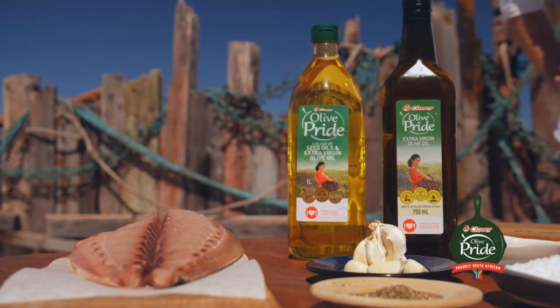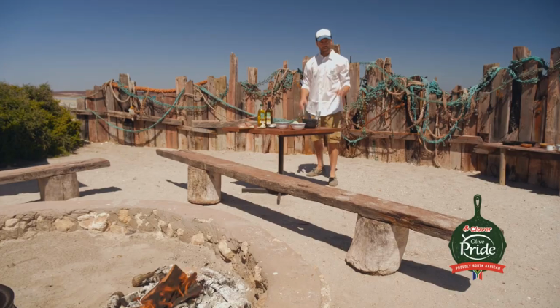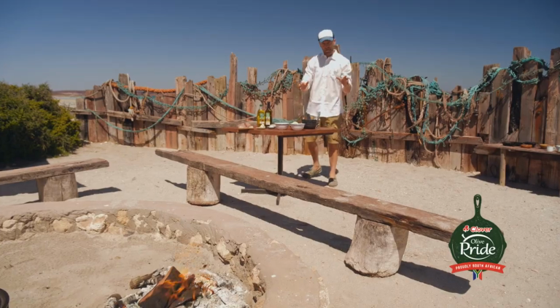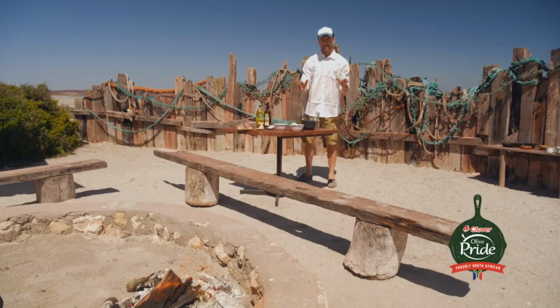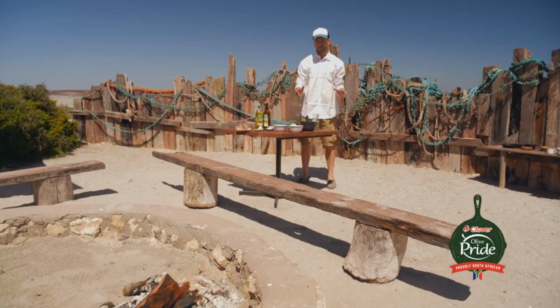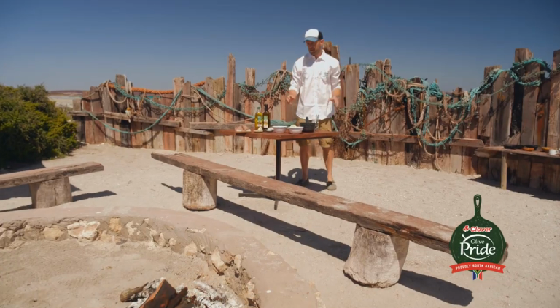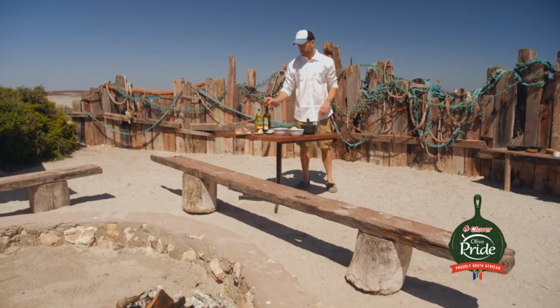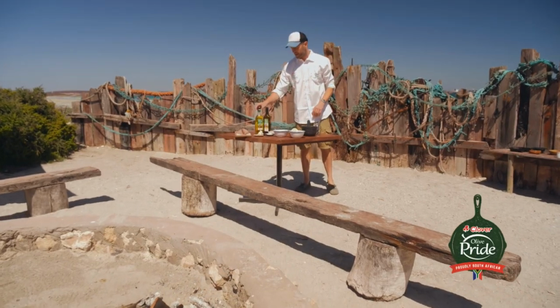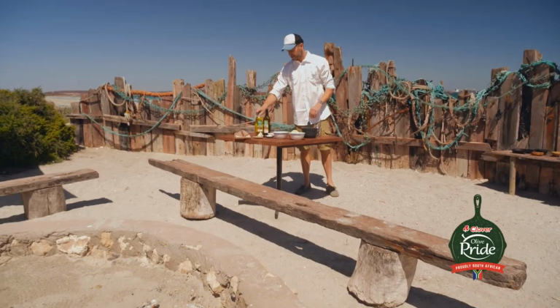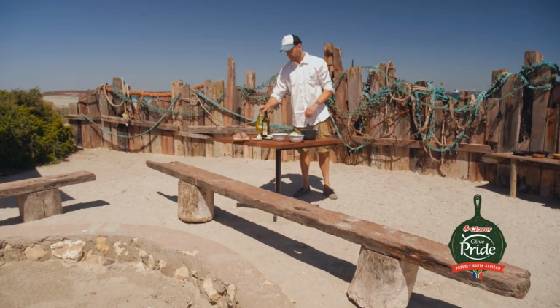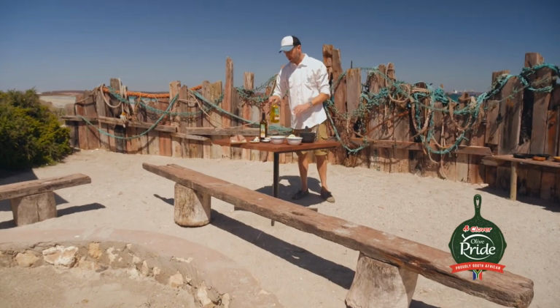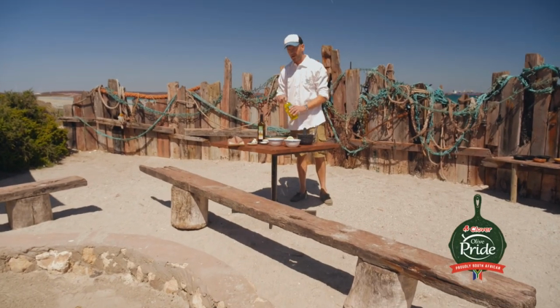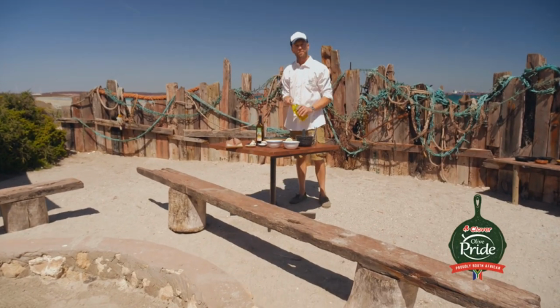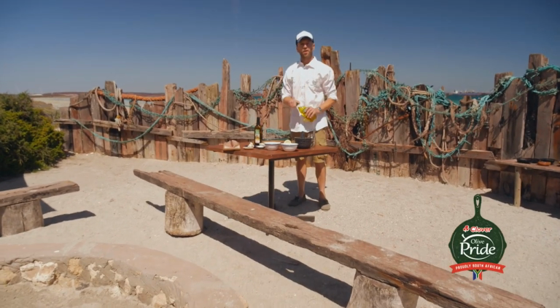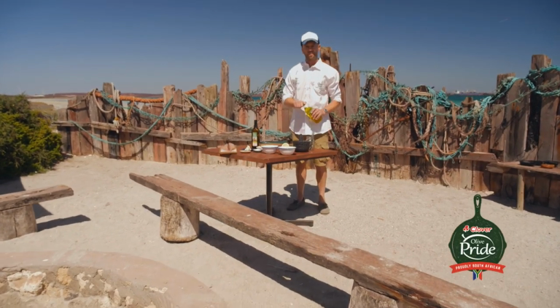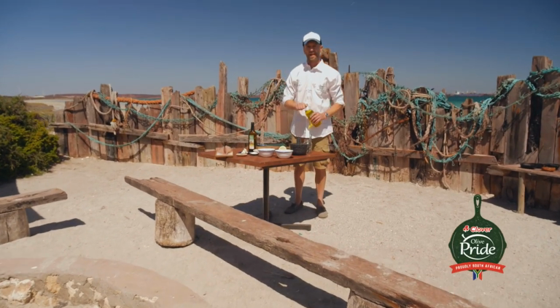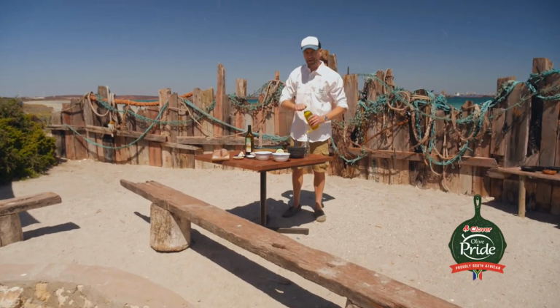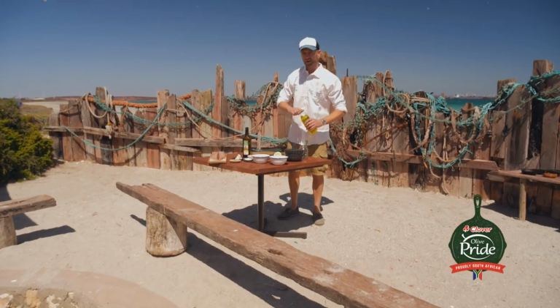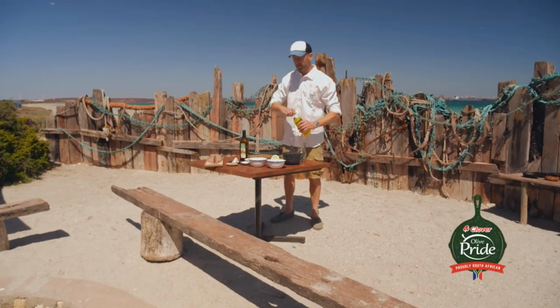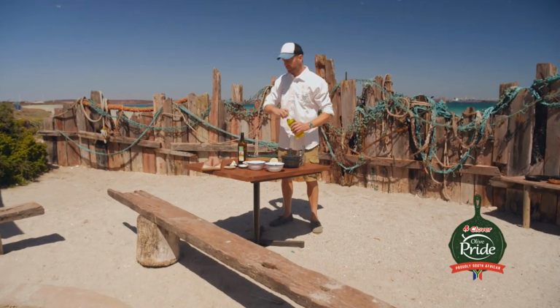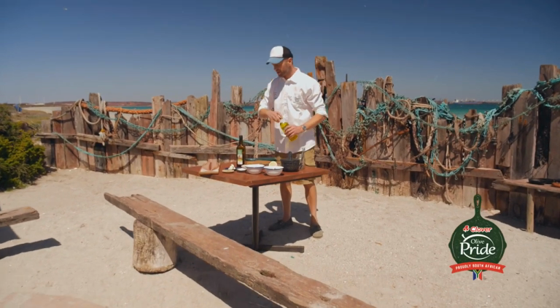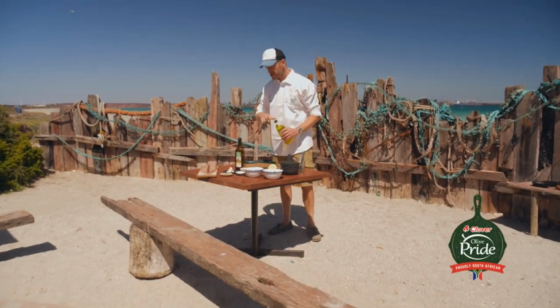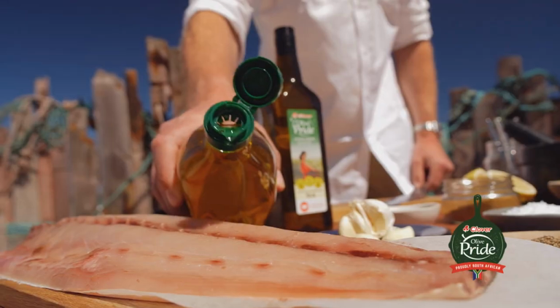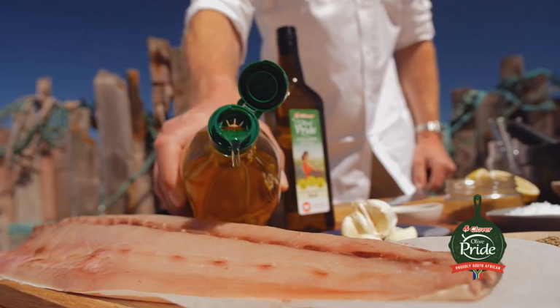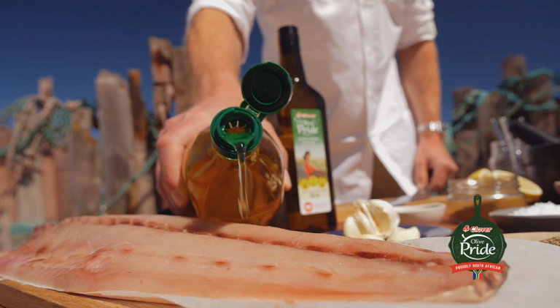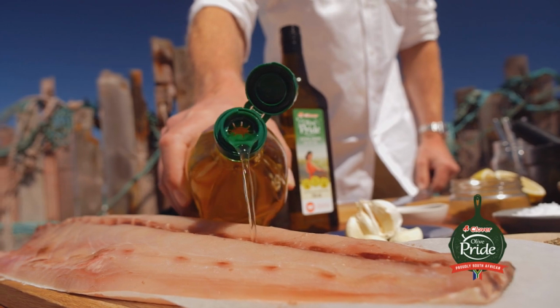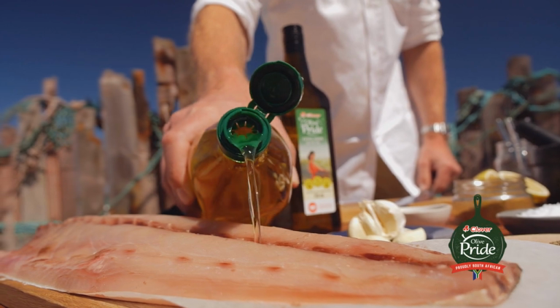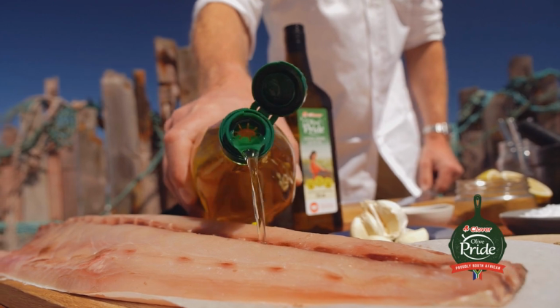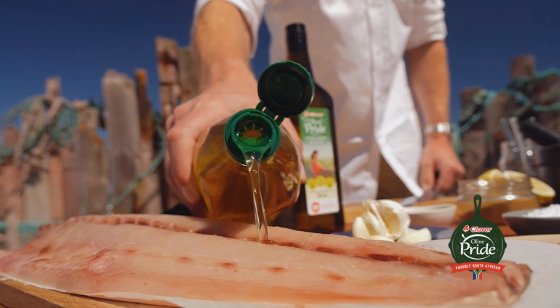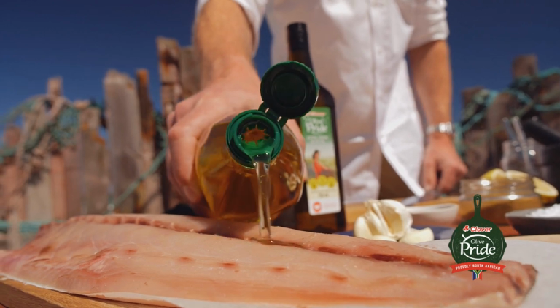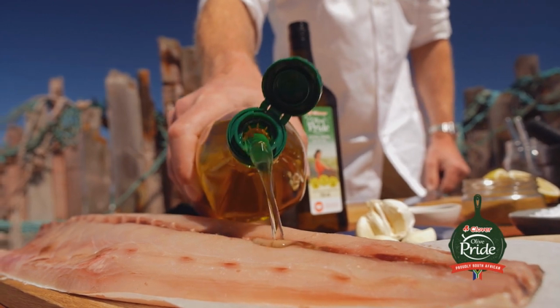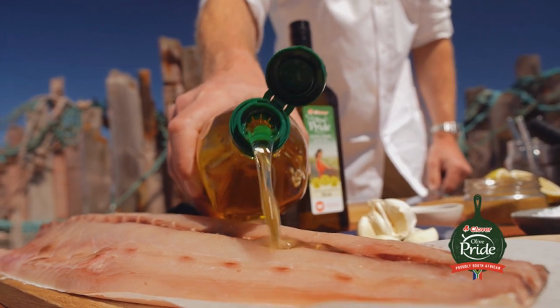First things first, we get some Olive Pride blend onto the fish and coat that with salt and pepper.